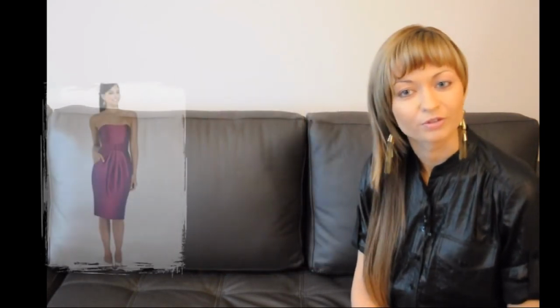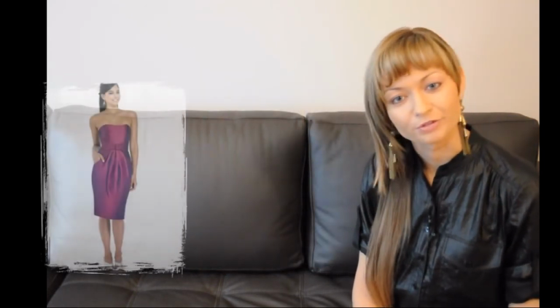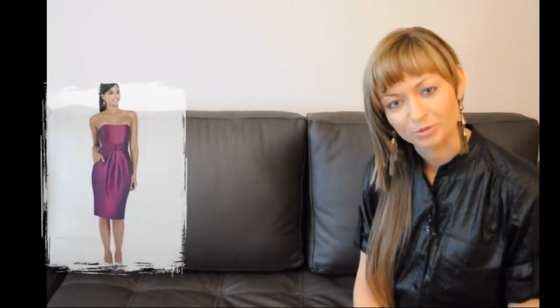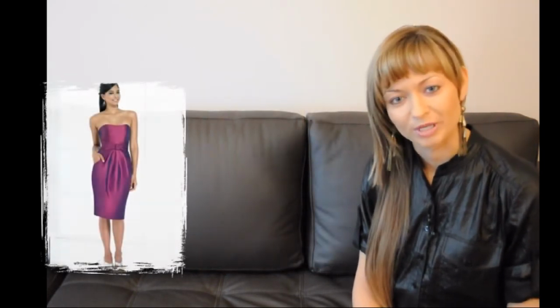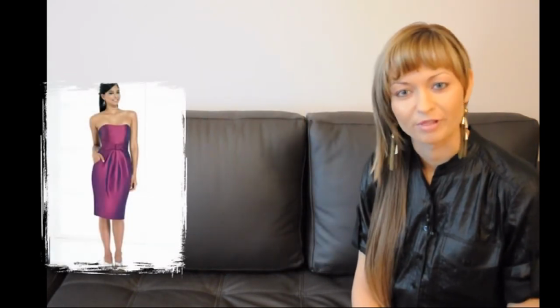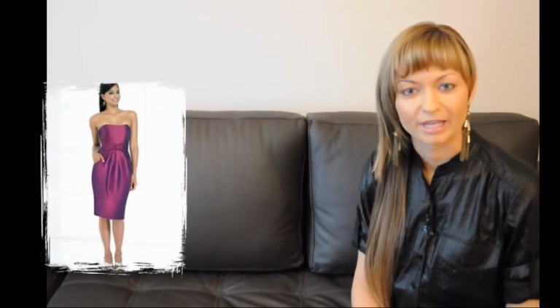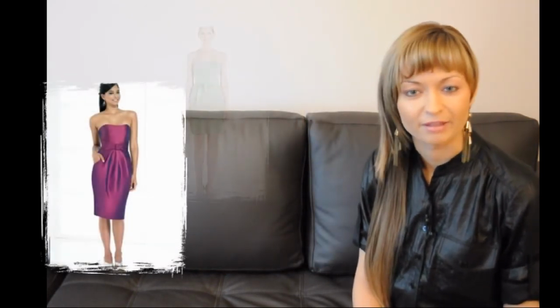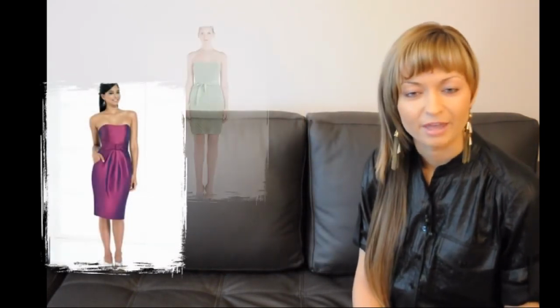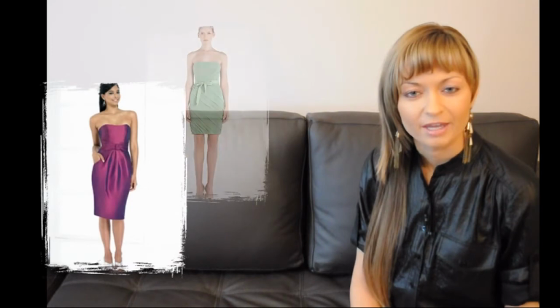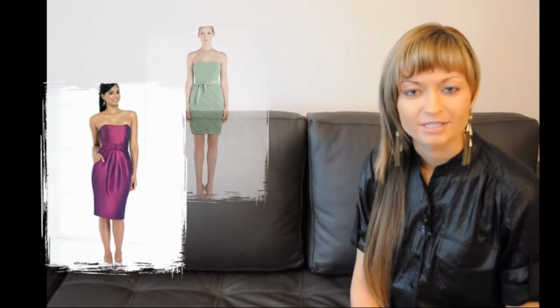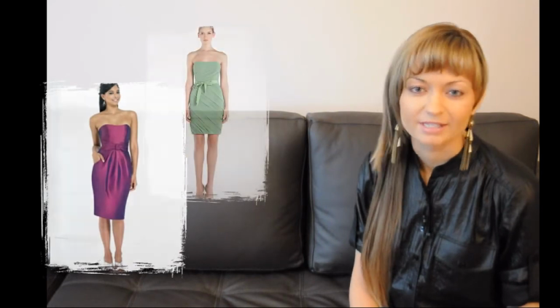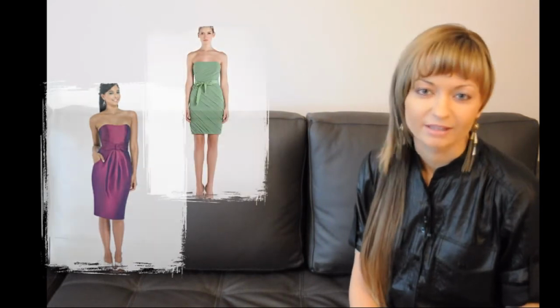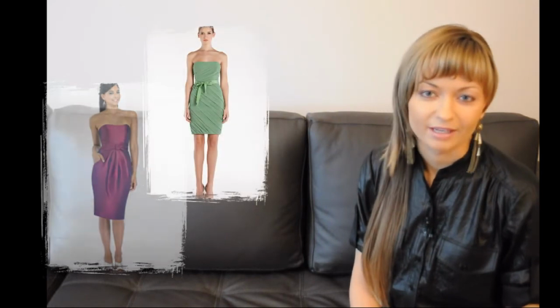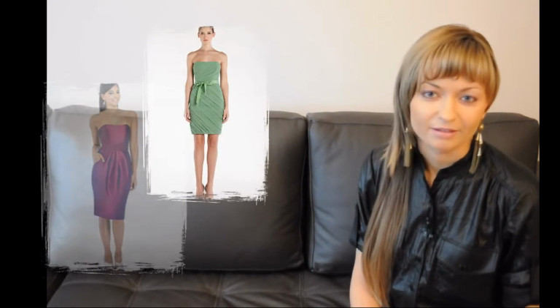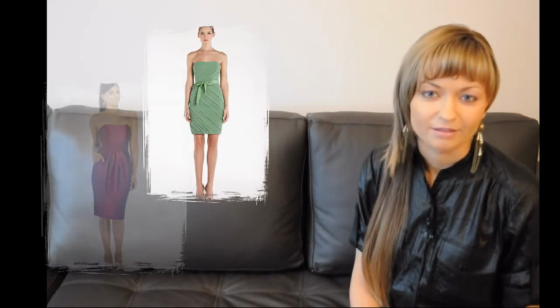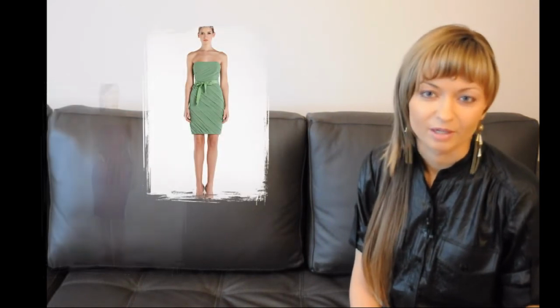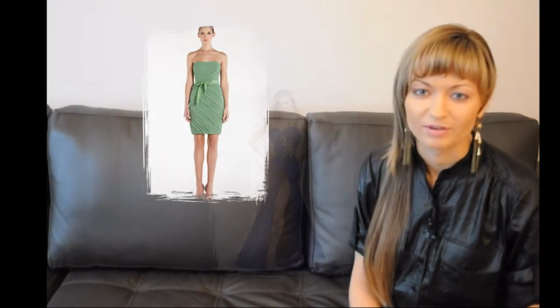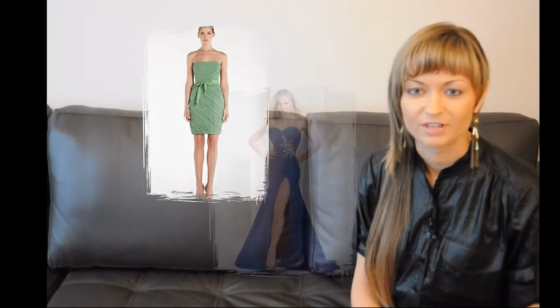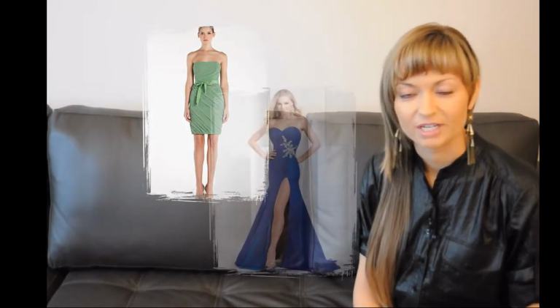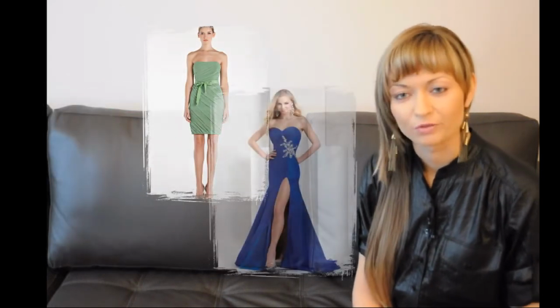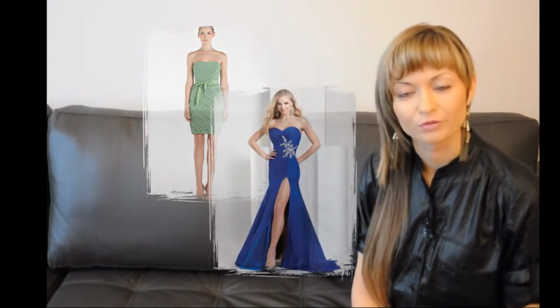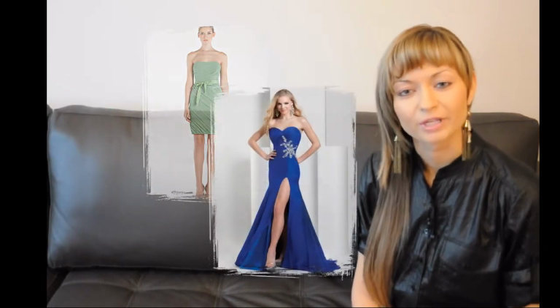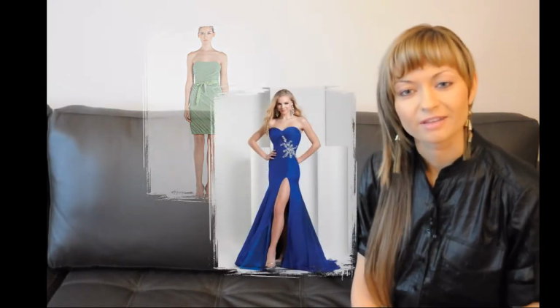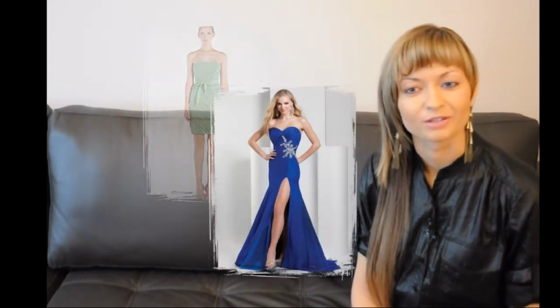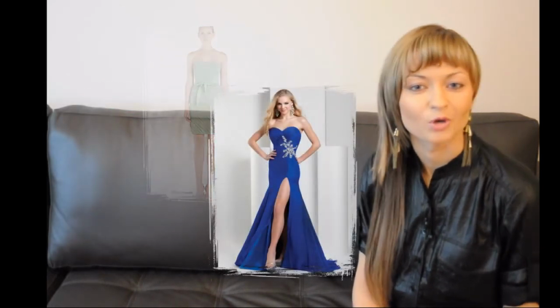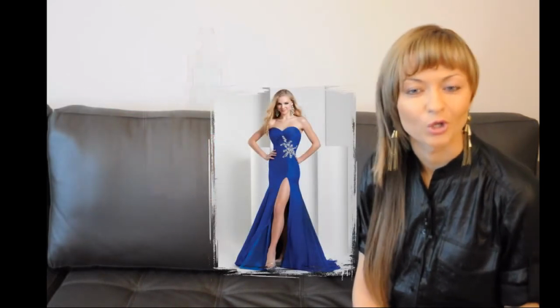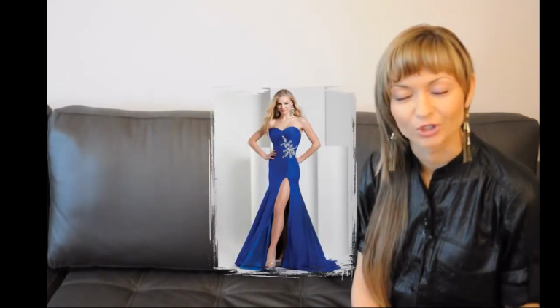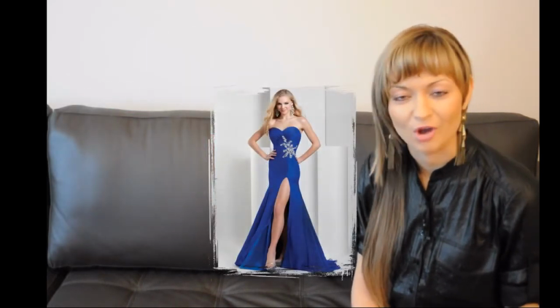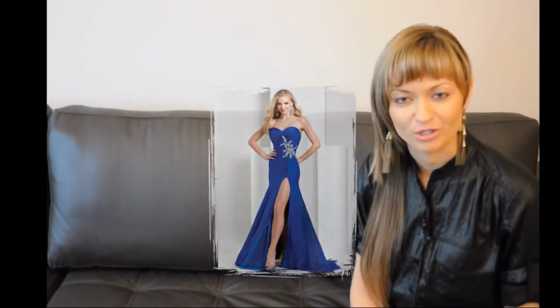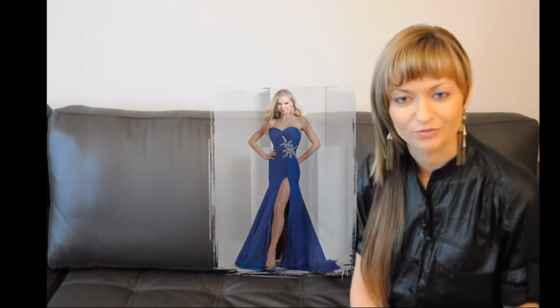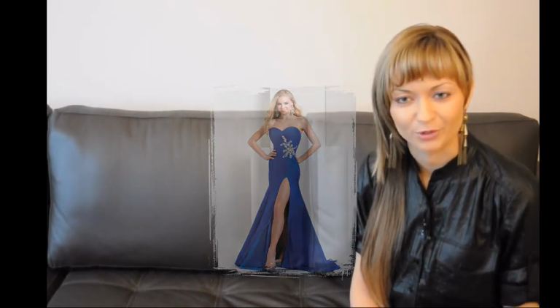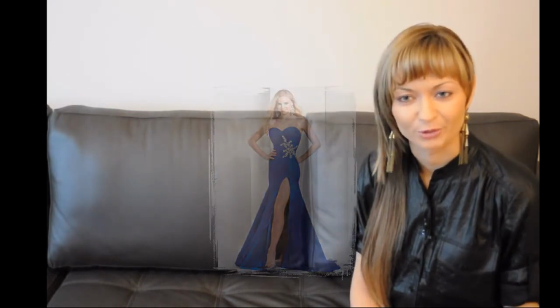Feel free to play with different hem lengths — it could be tea-length, full length, or a full approach for you.